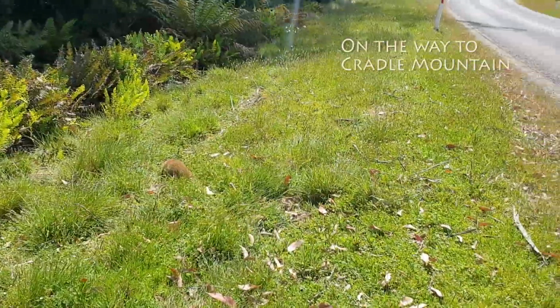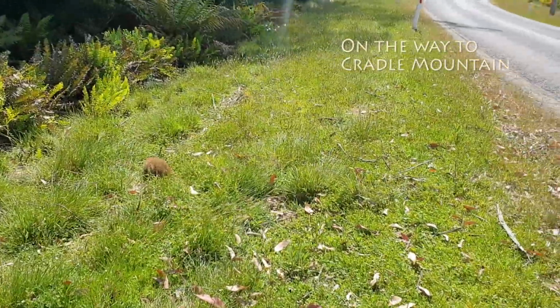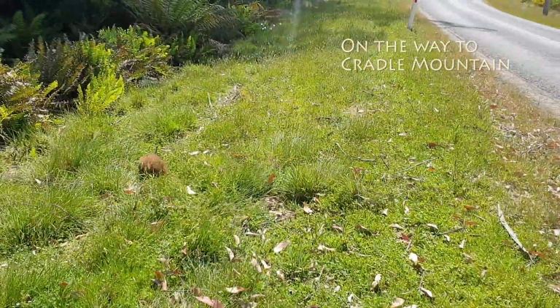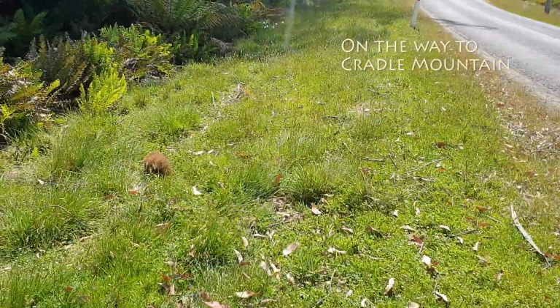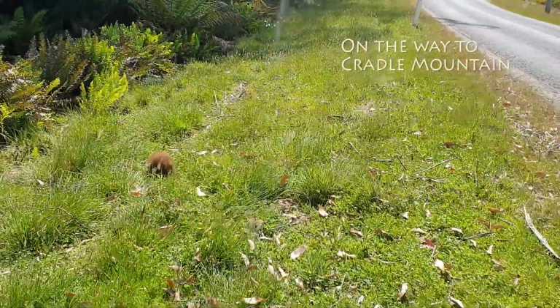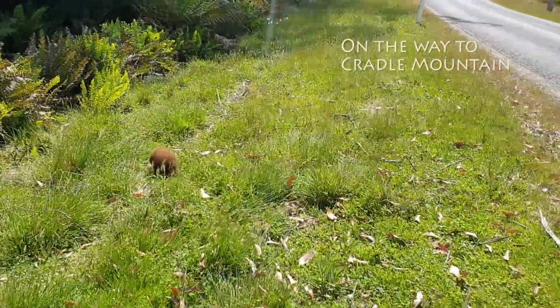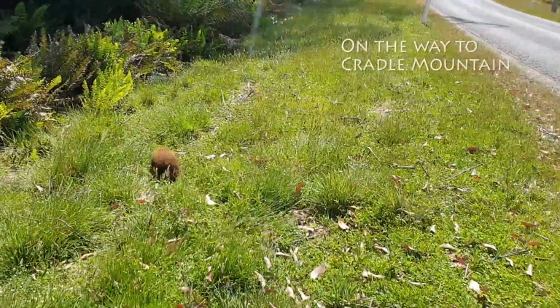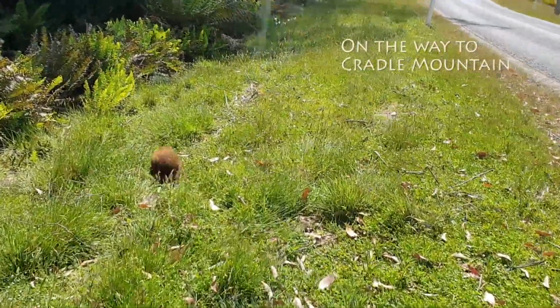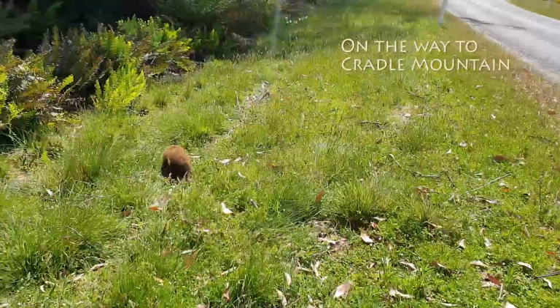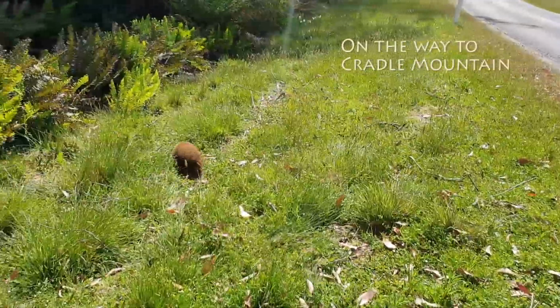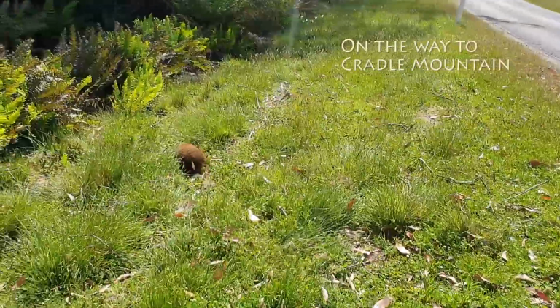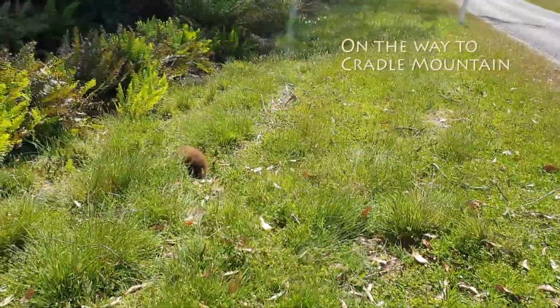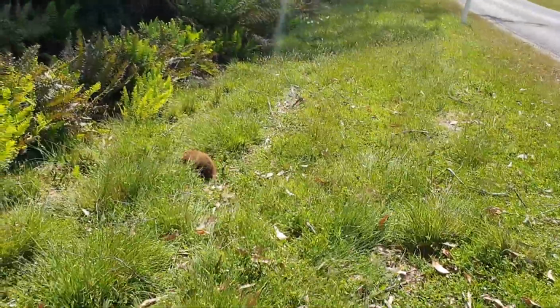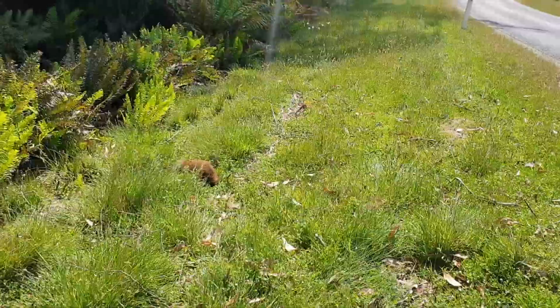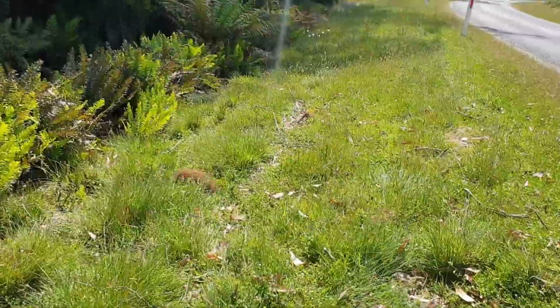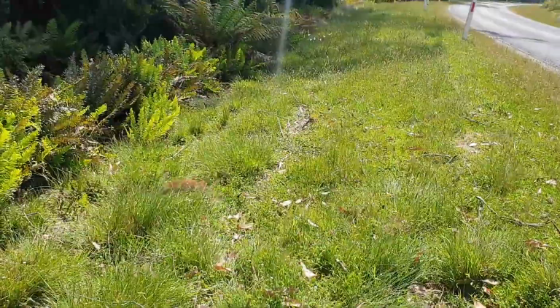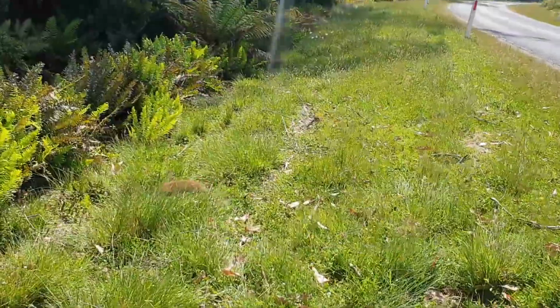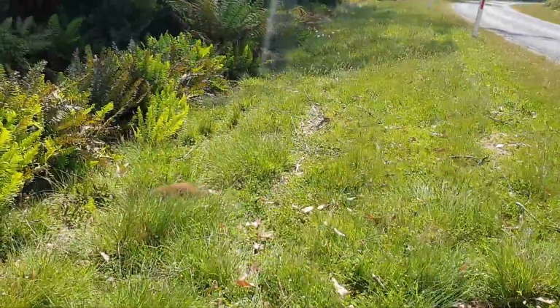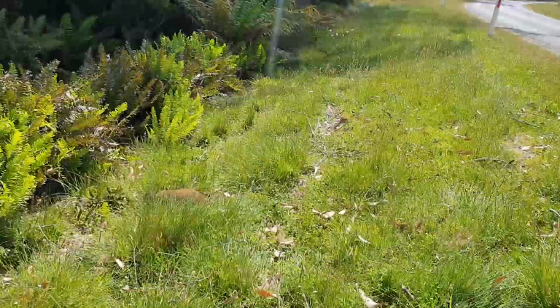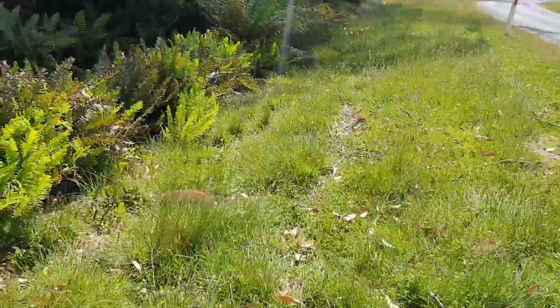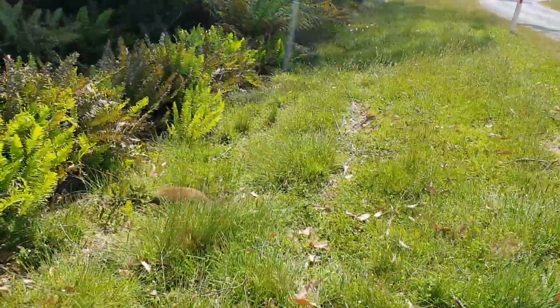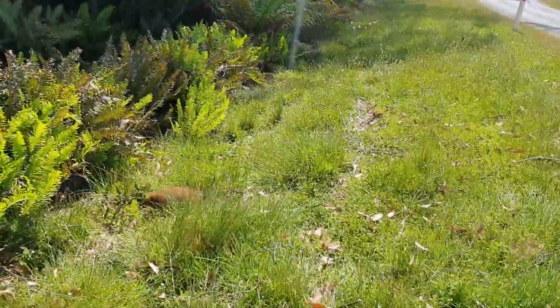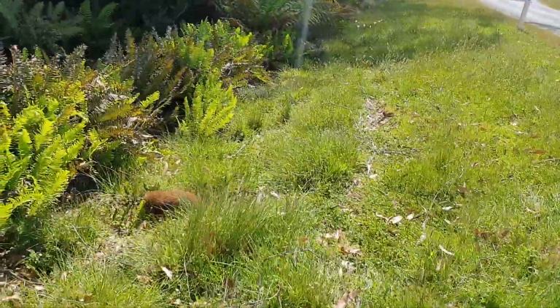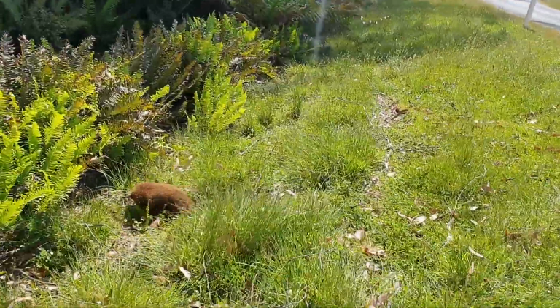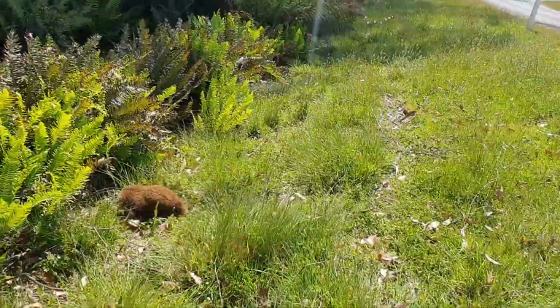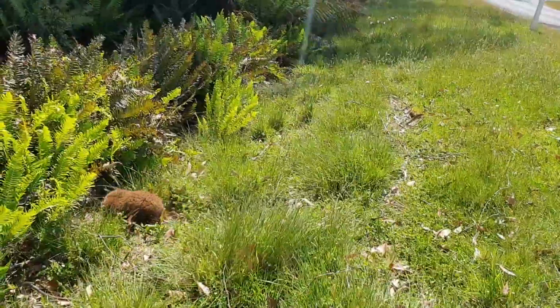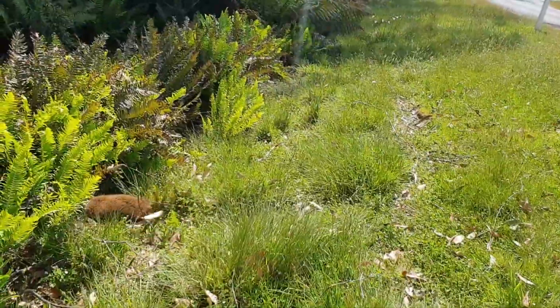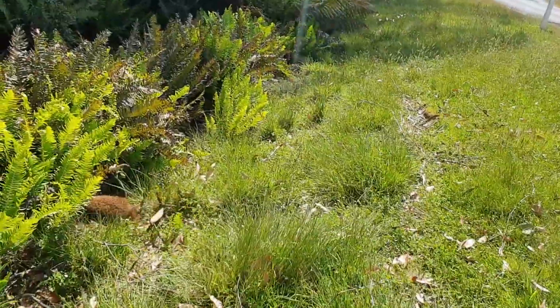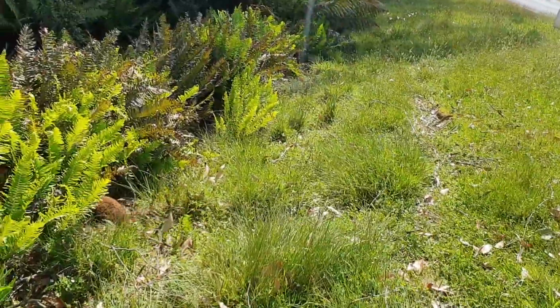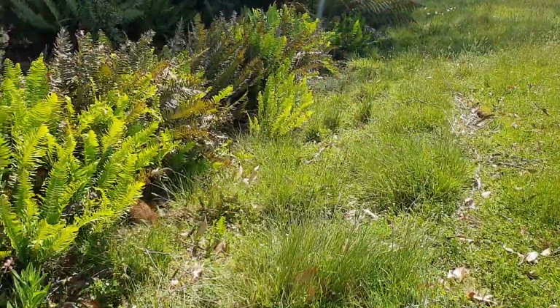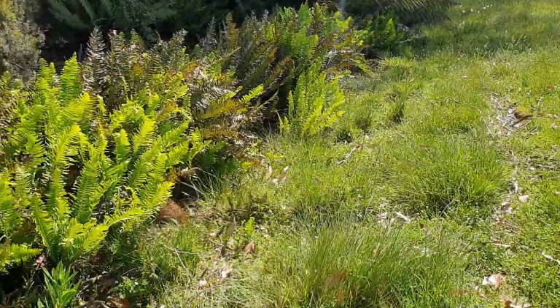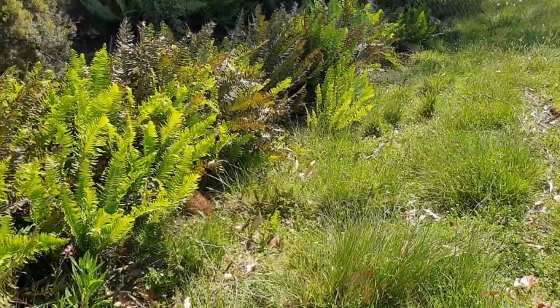Little echidna just wandering through the grass here. Hello little mate. There he goes.